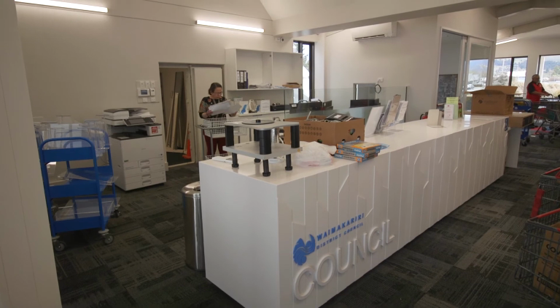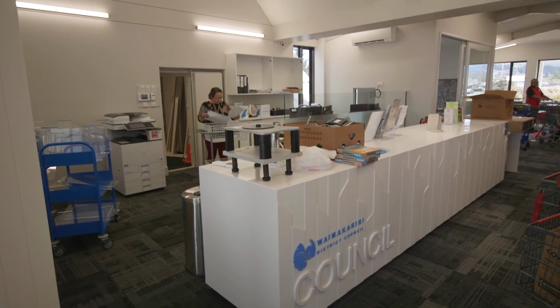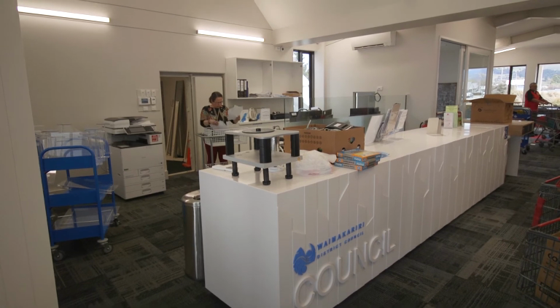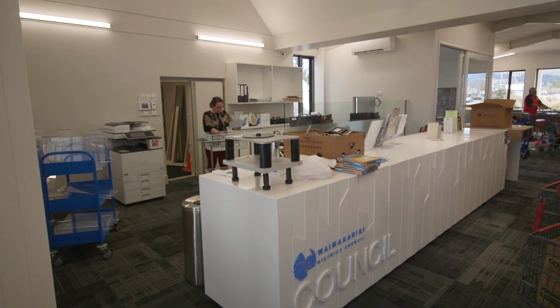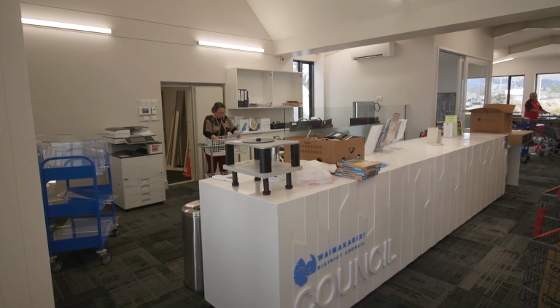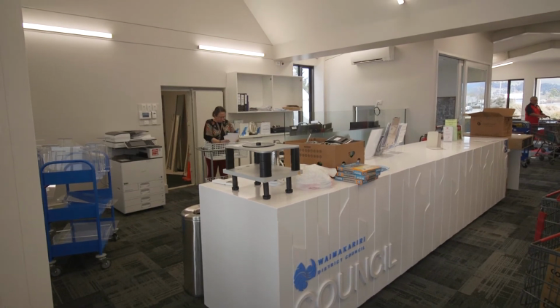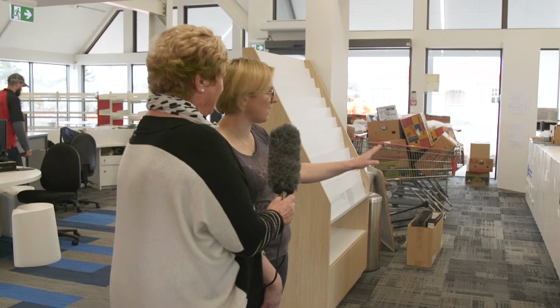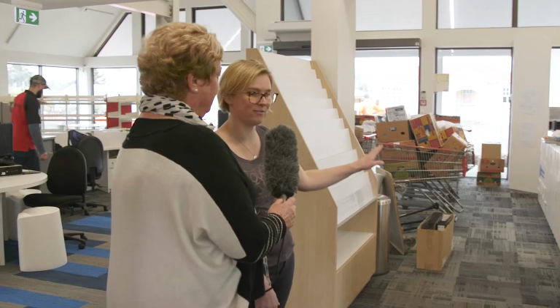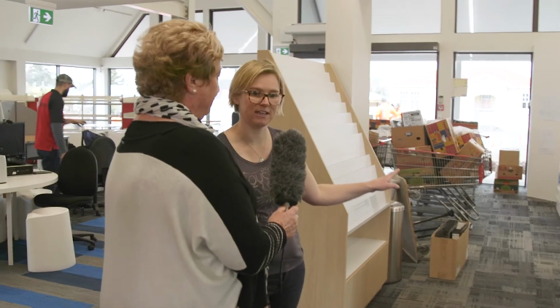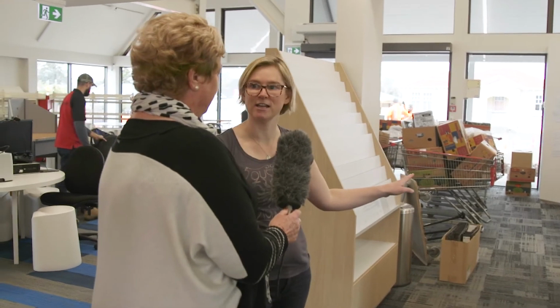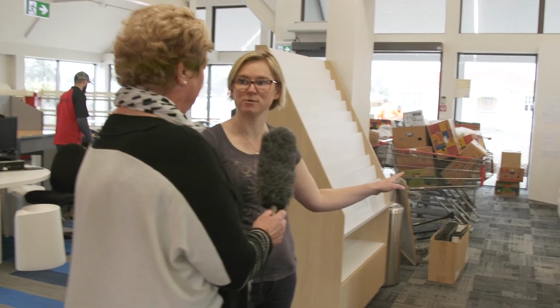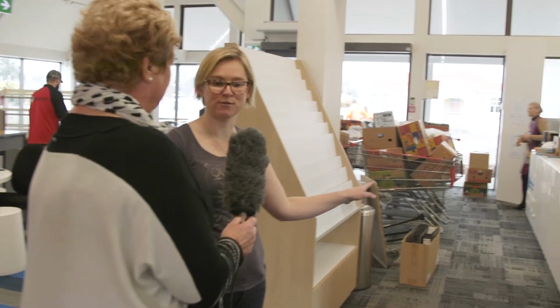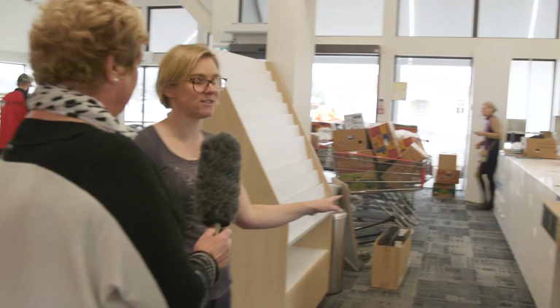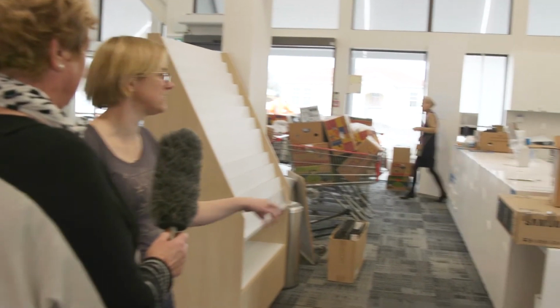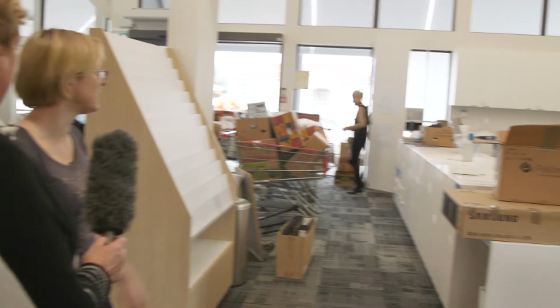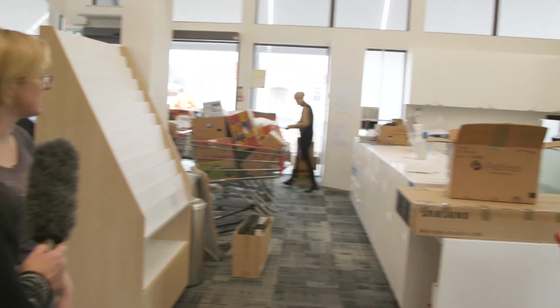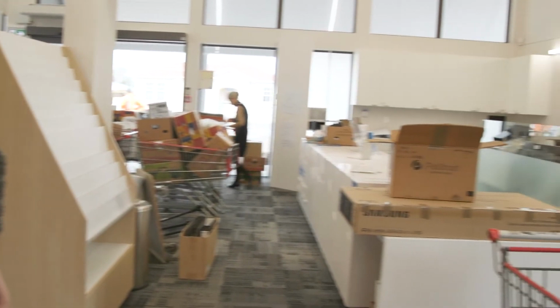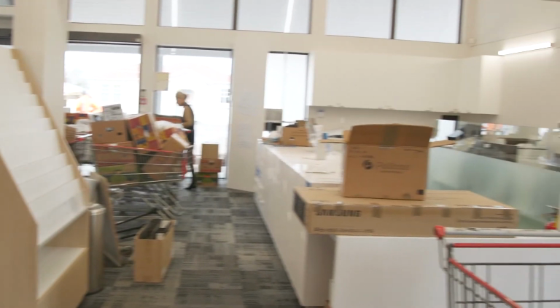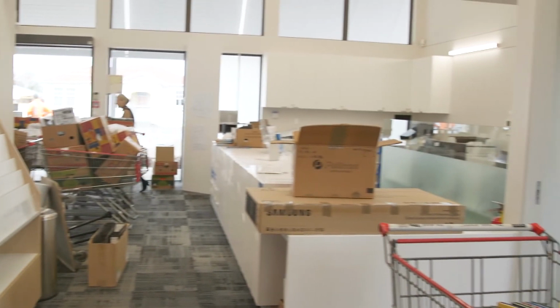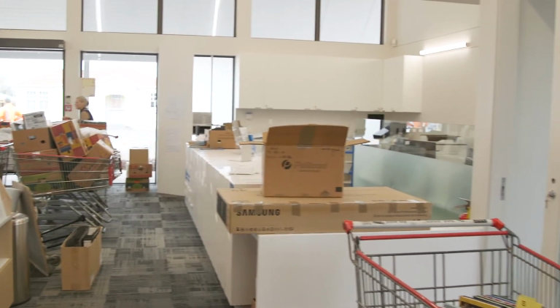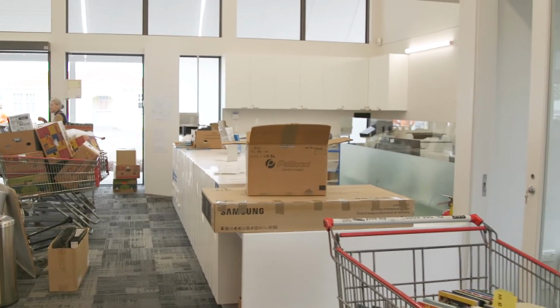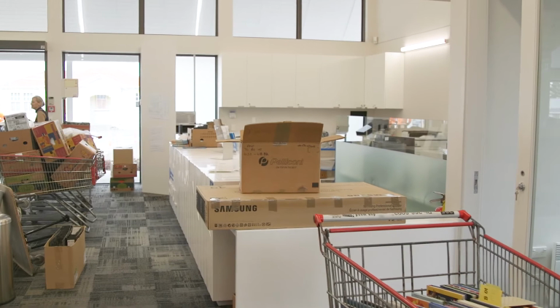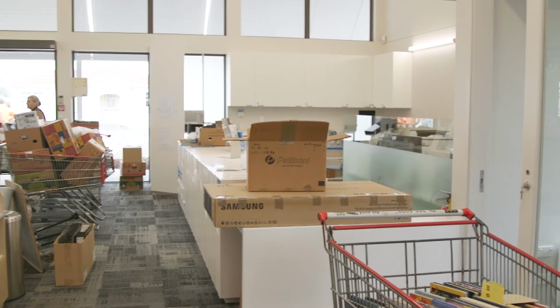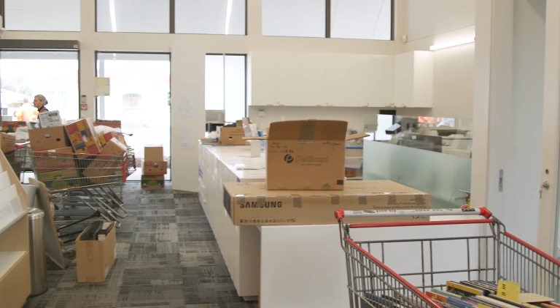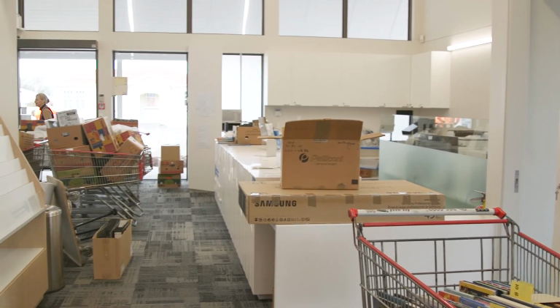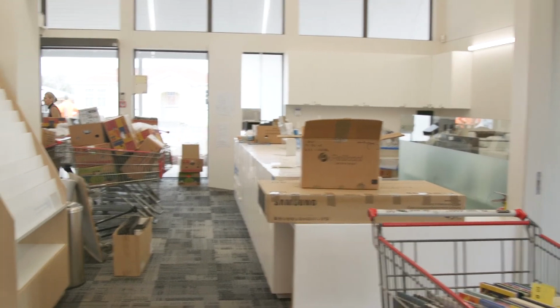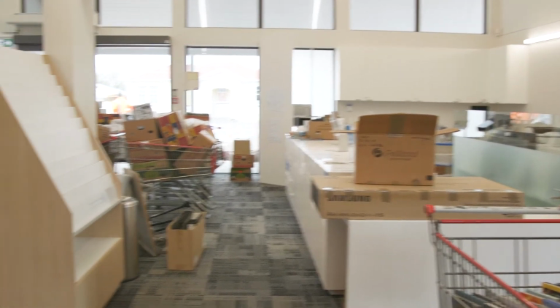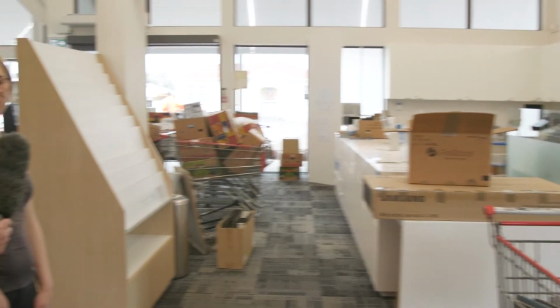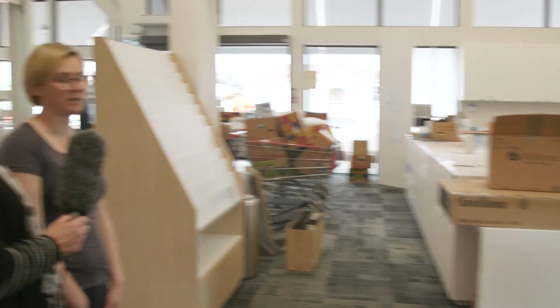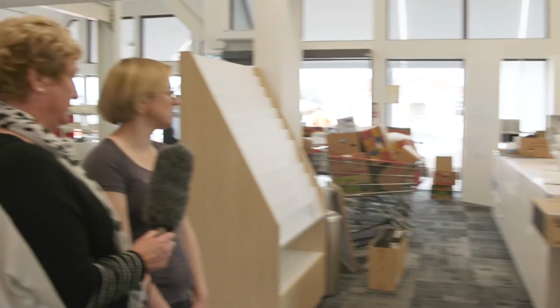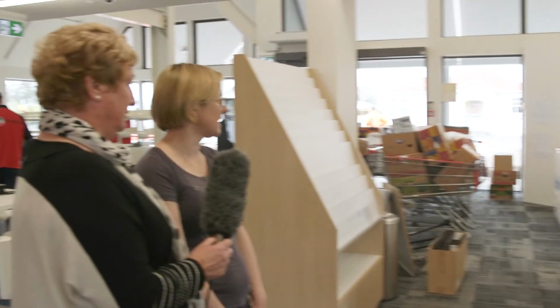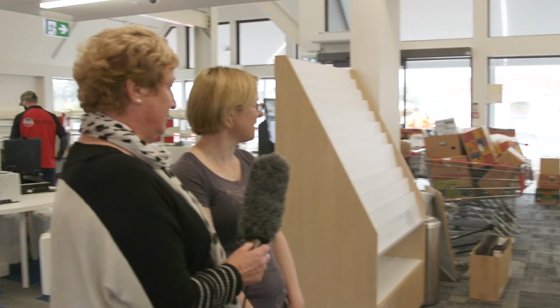Over here we have the council service centre desk area, which is a lot more spacious than what we've previously had.